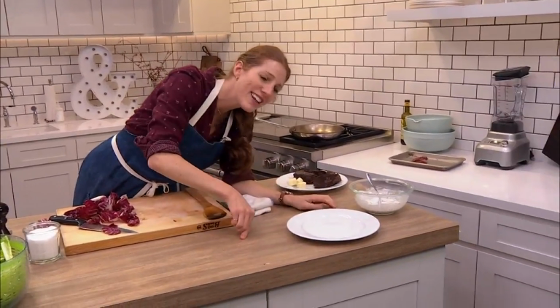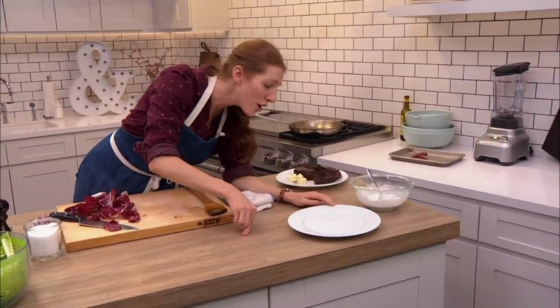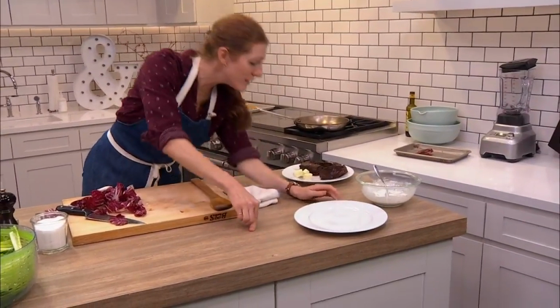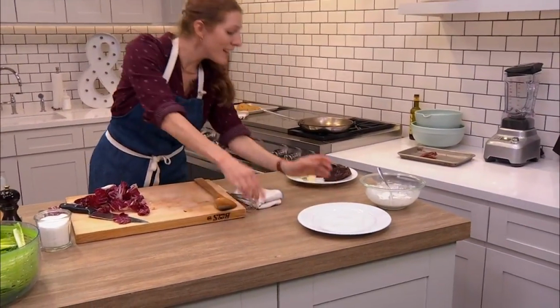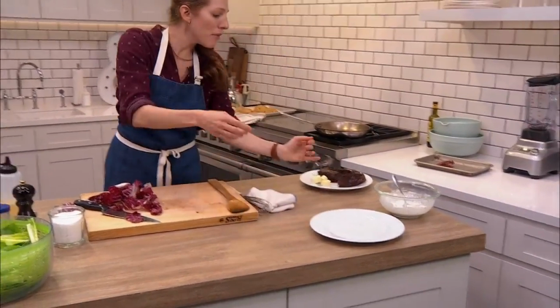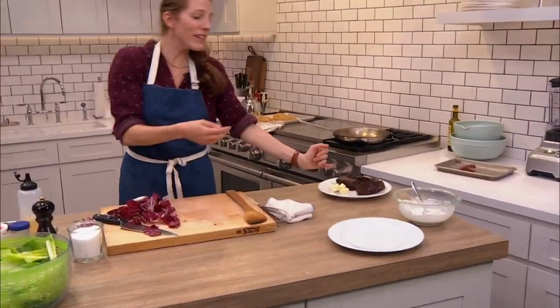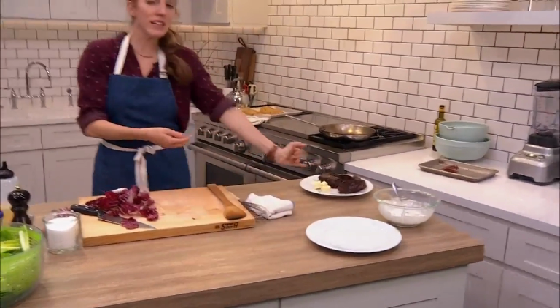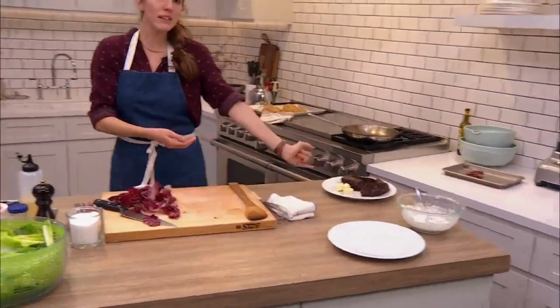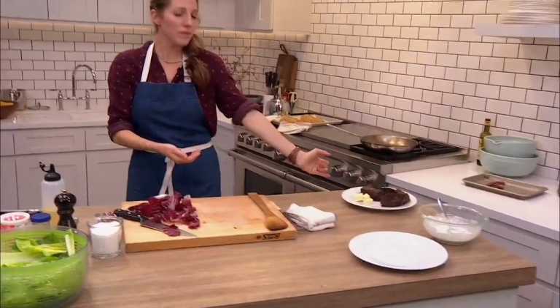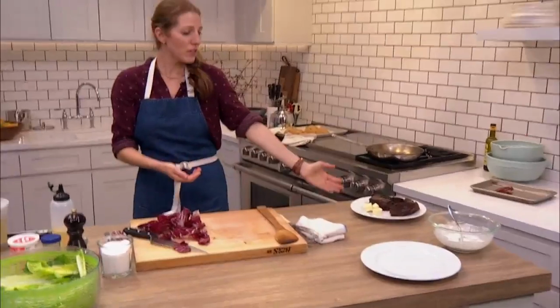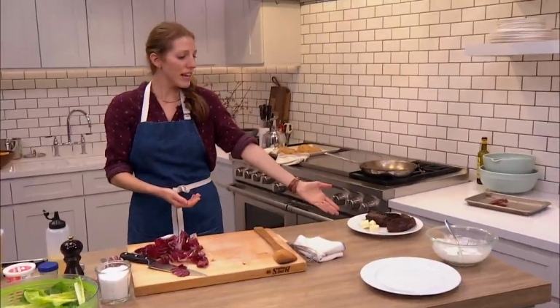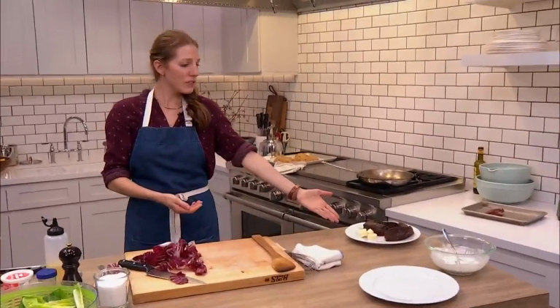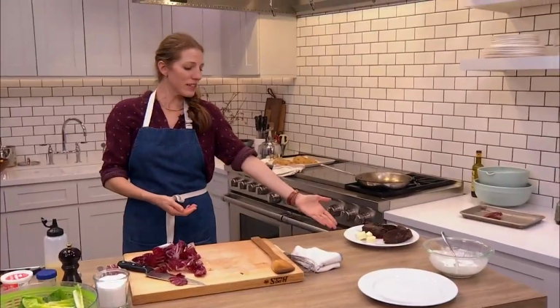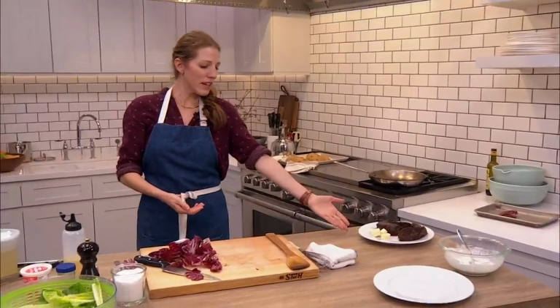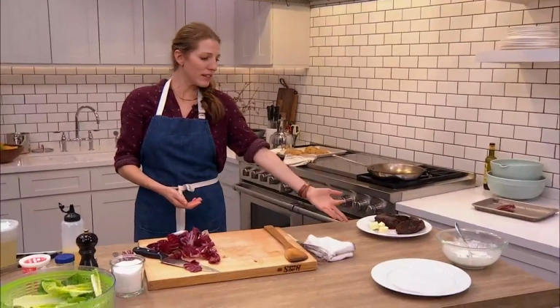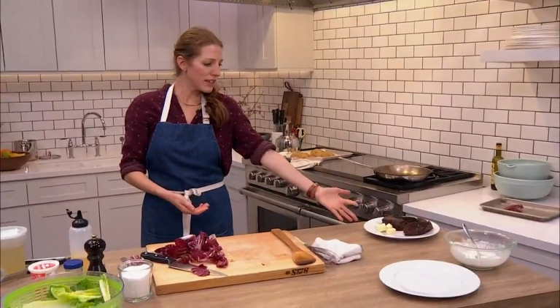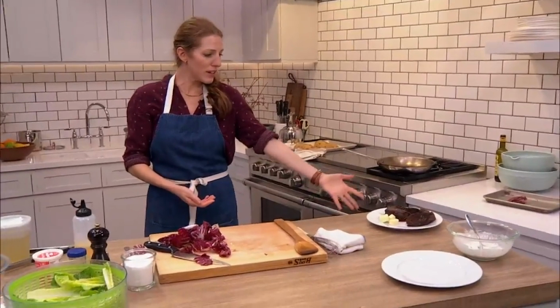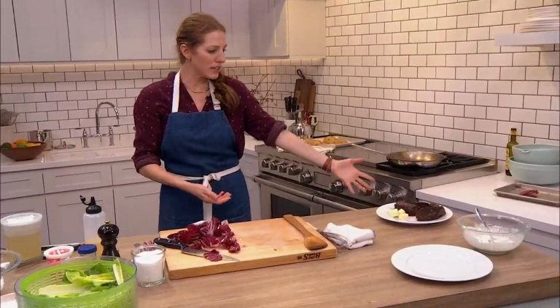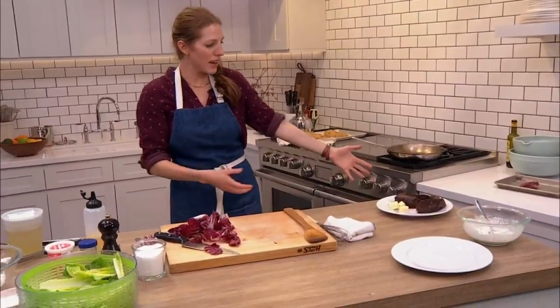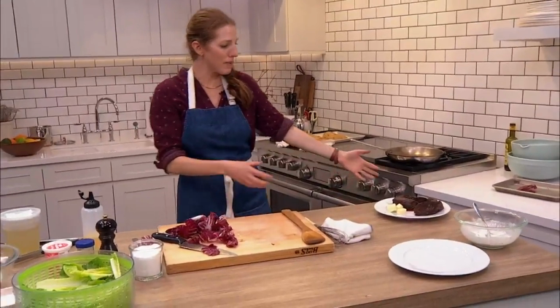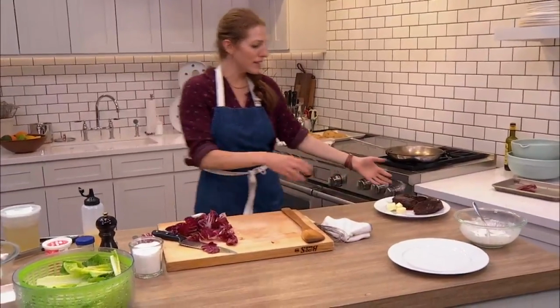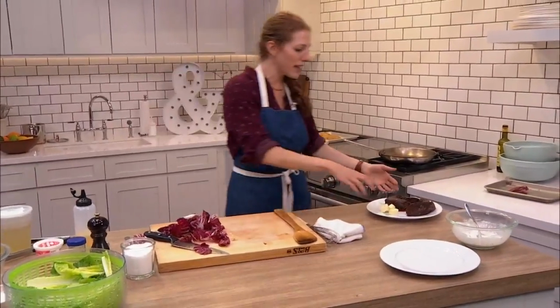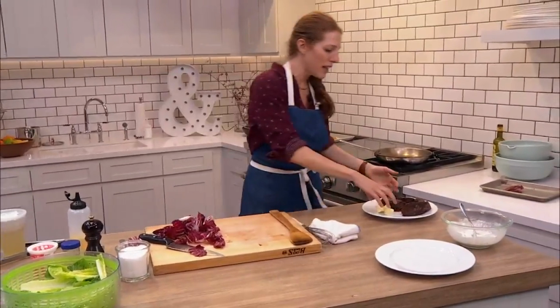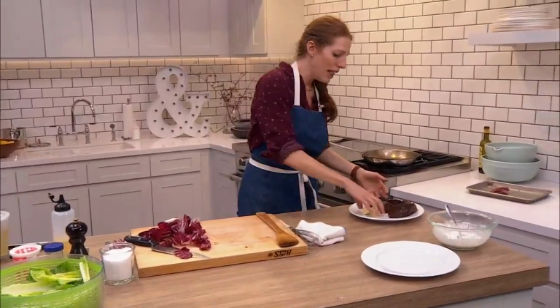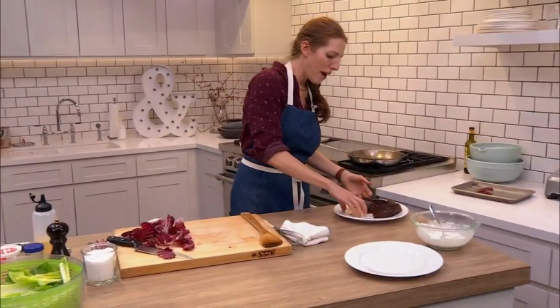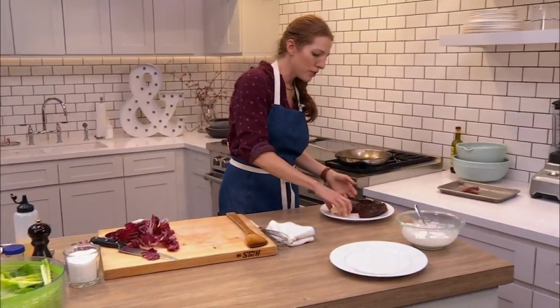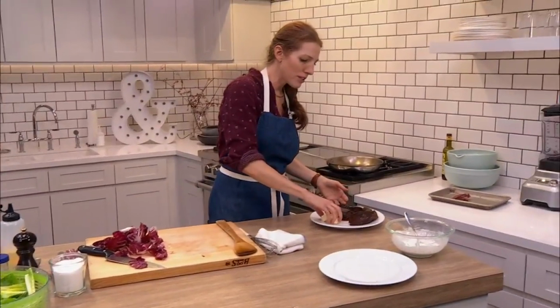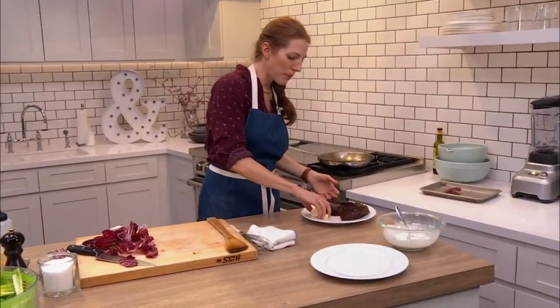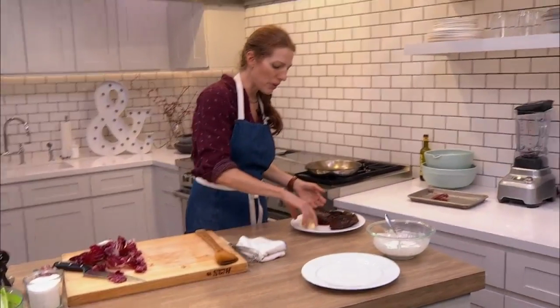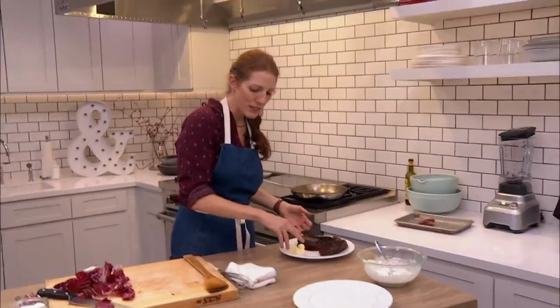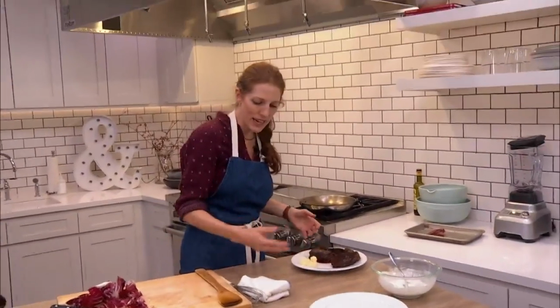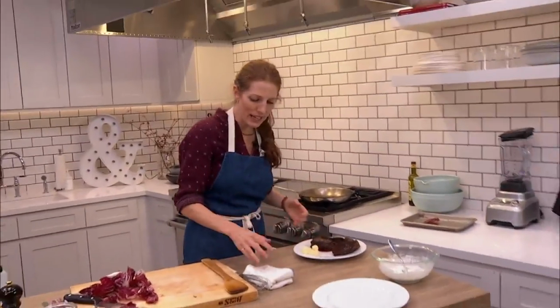See how I'm resting — steaks resting, steaks resting, amazing. I'm going to use this butter in one second.